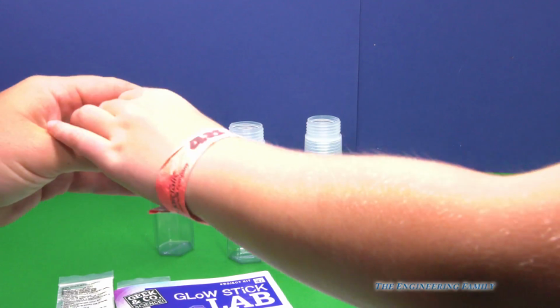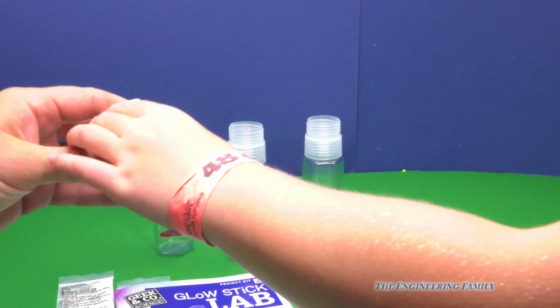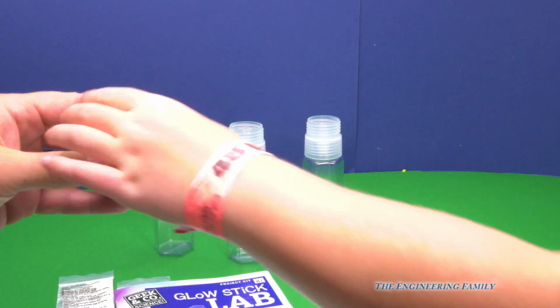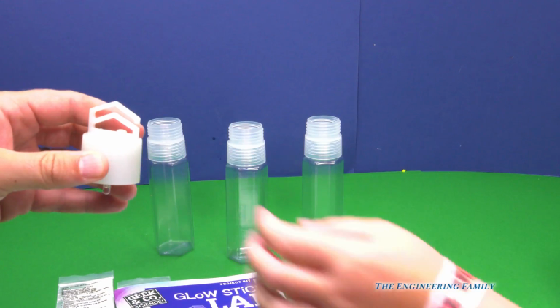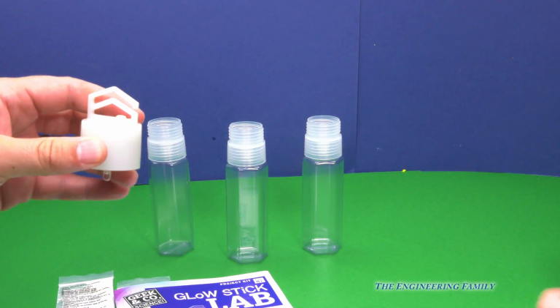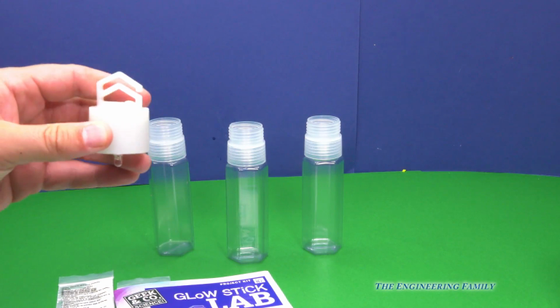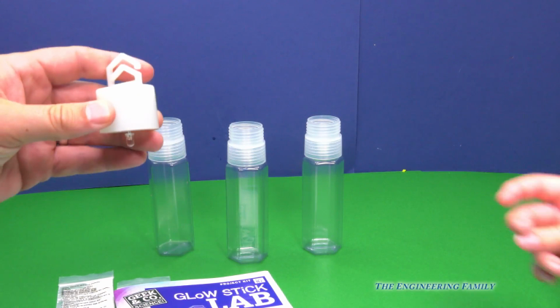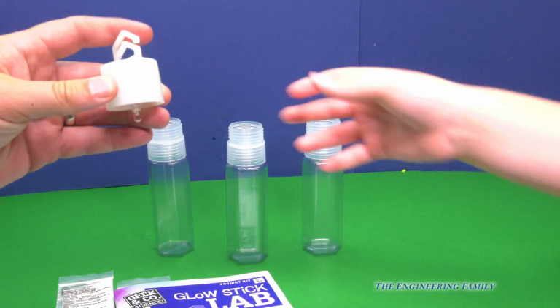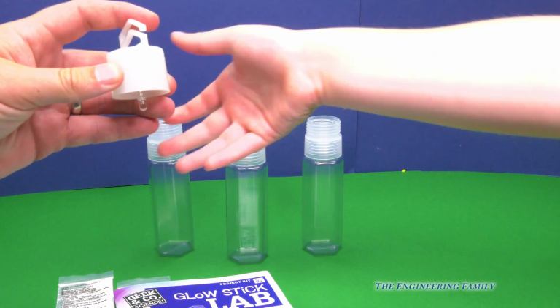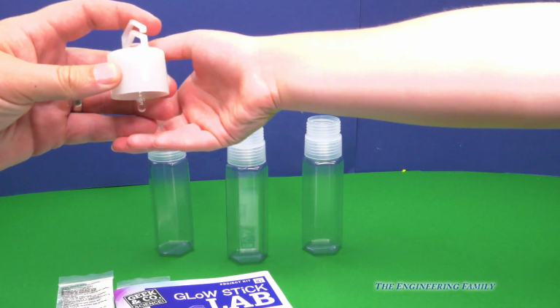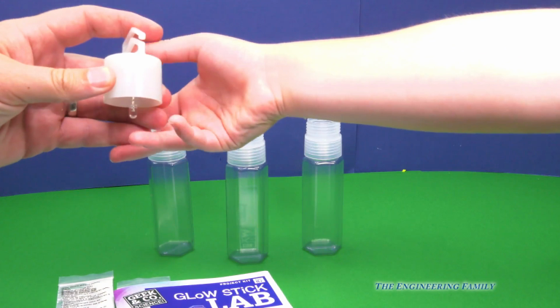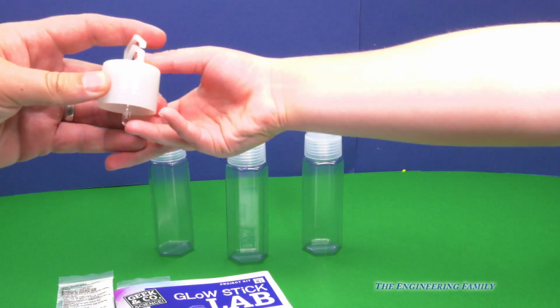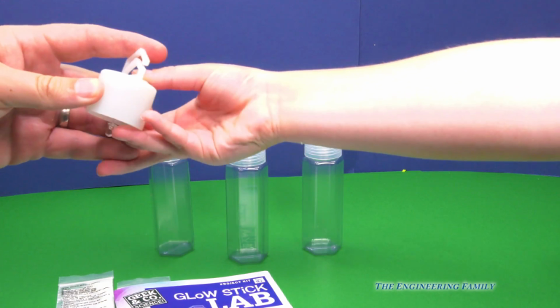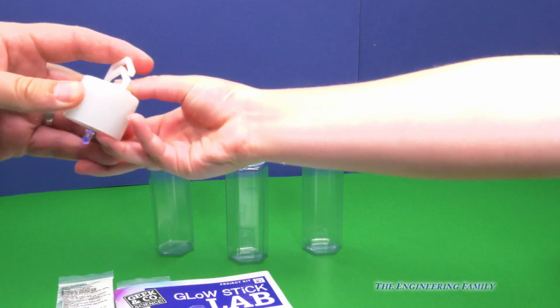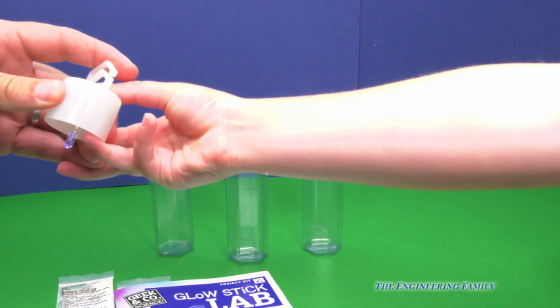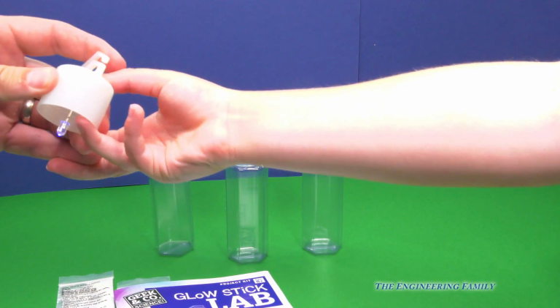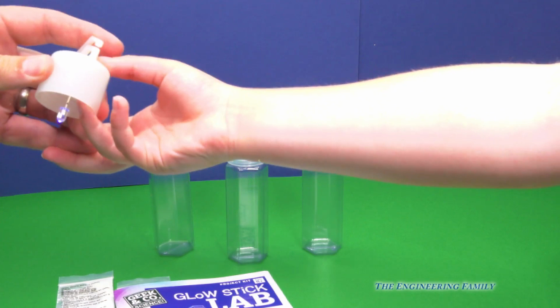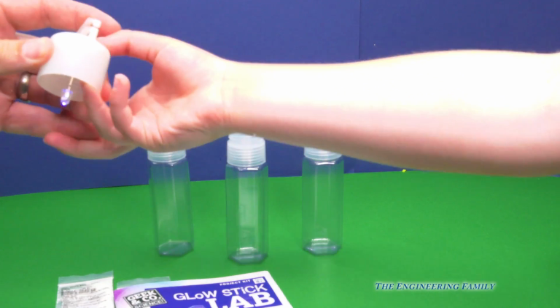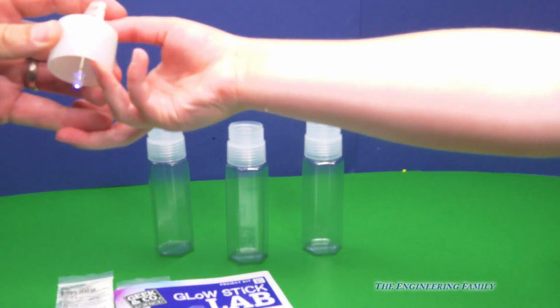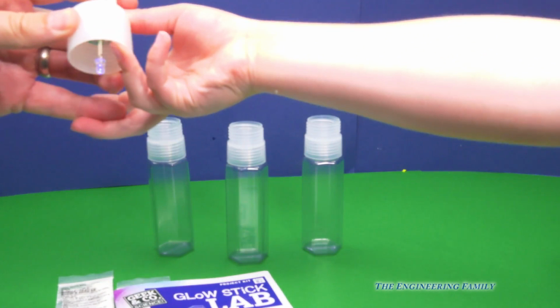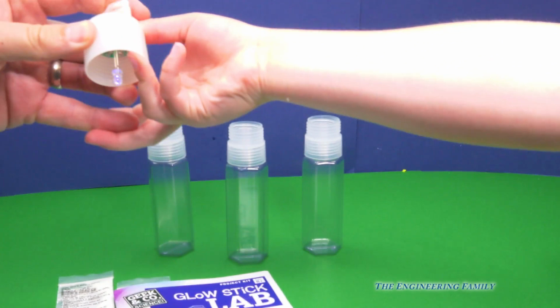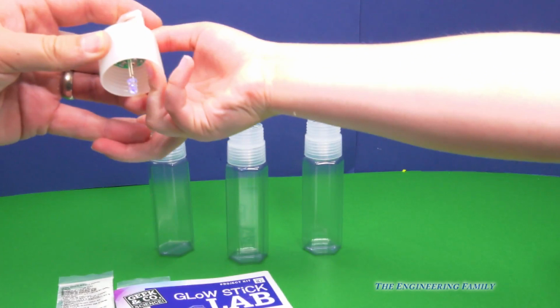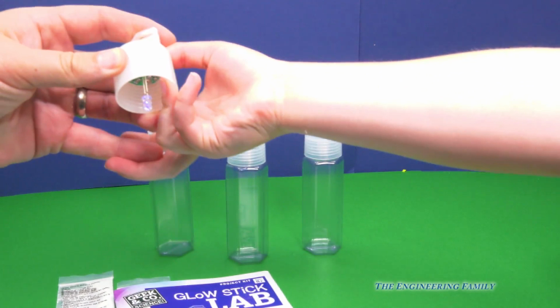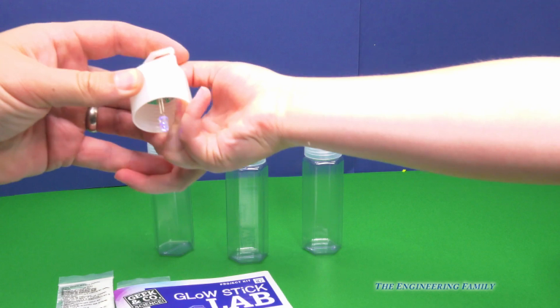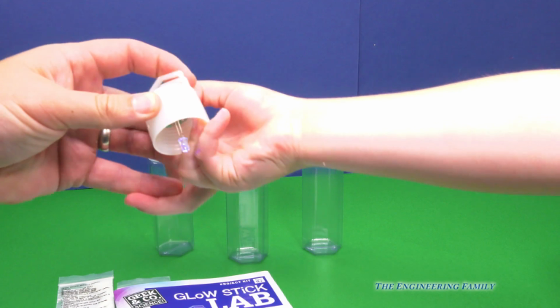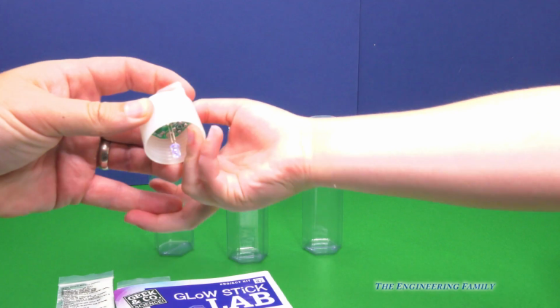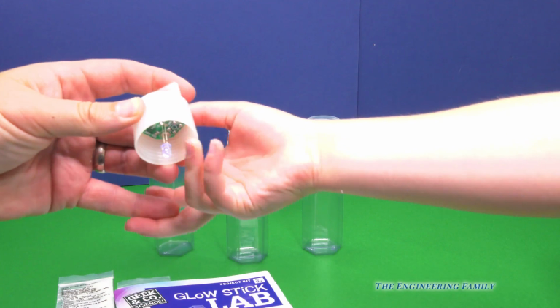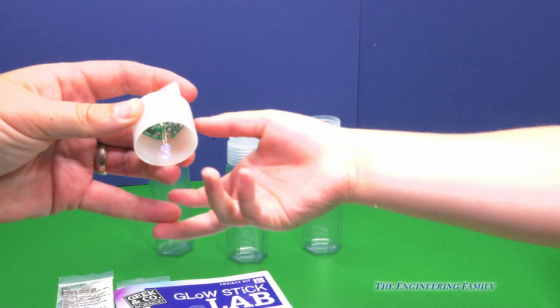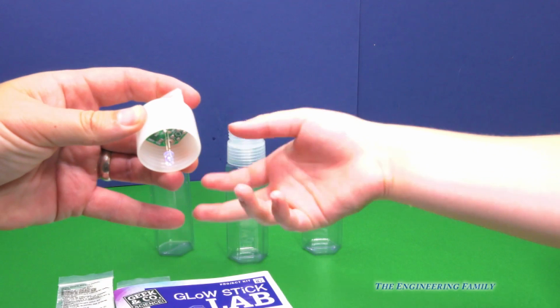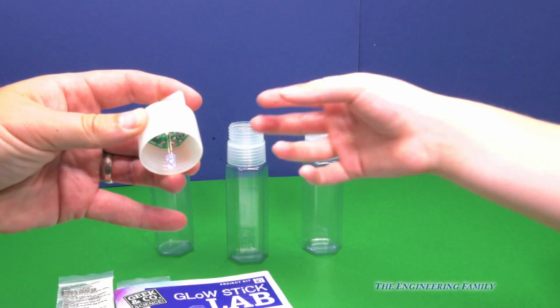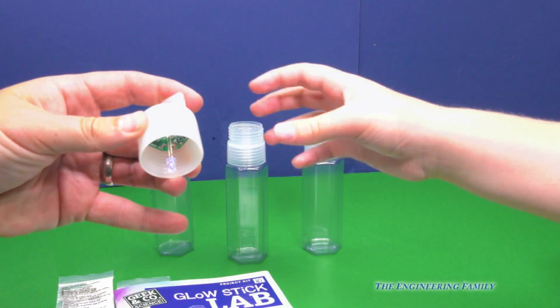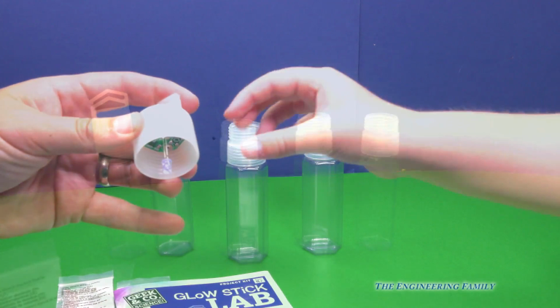That's right, it's a special light that we're gonna use with some of the glow sticks. Let's see how it turns on — just like that. There it is. Alright, let's go!